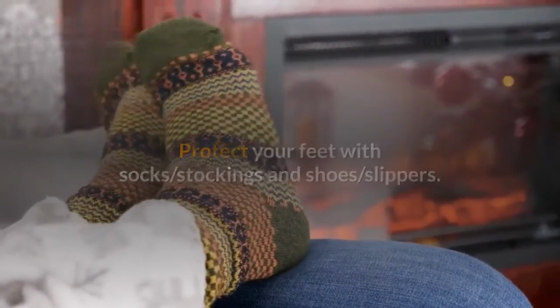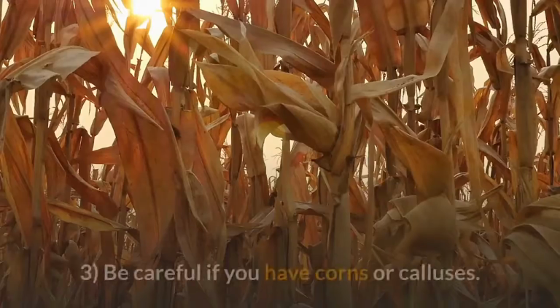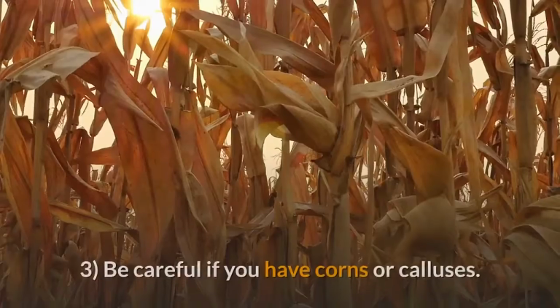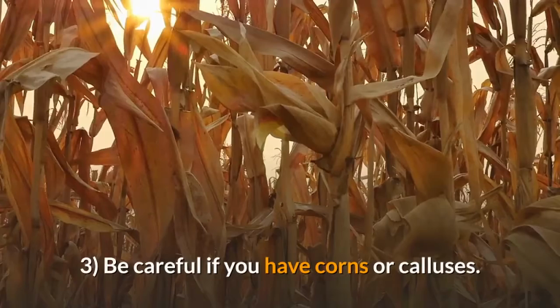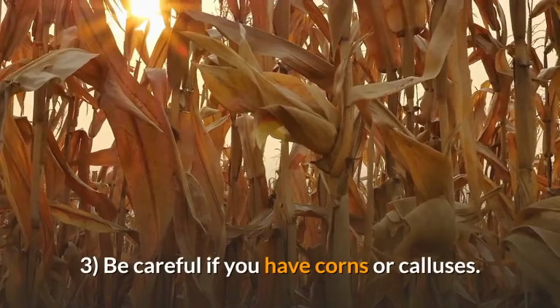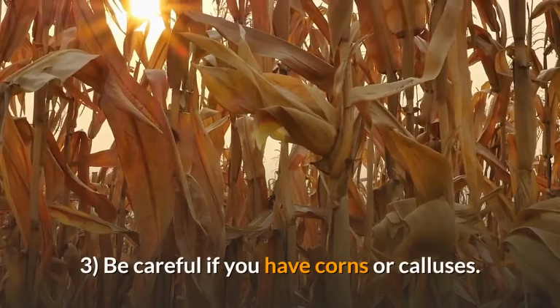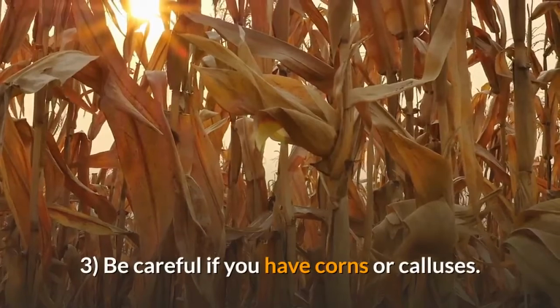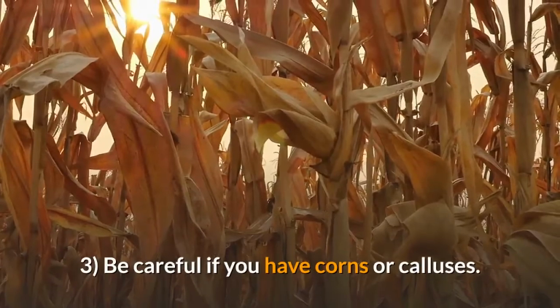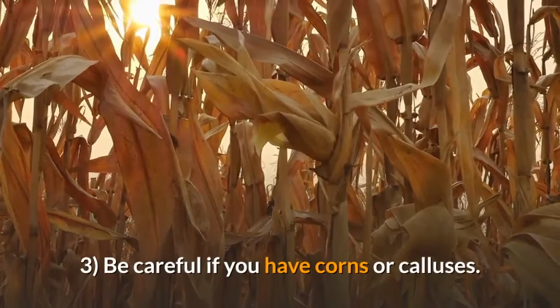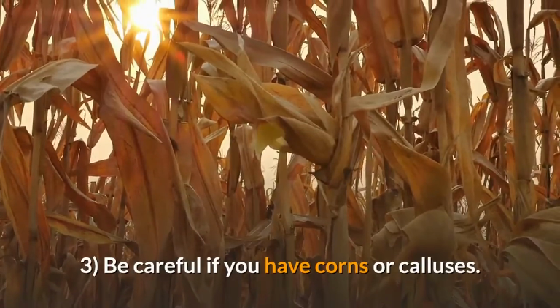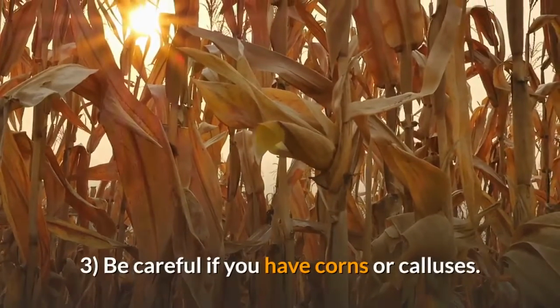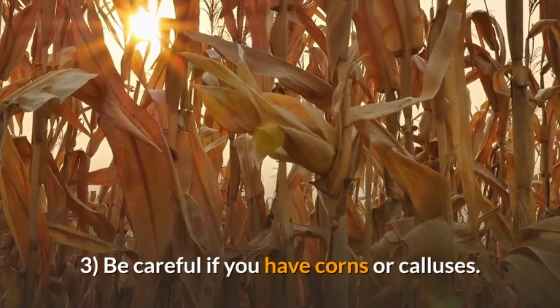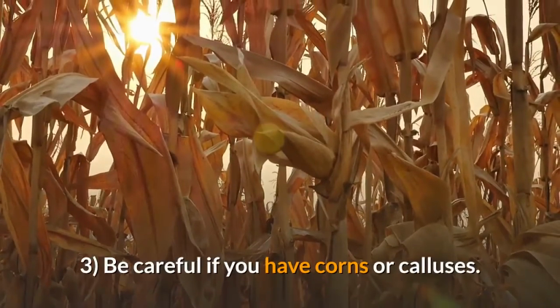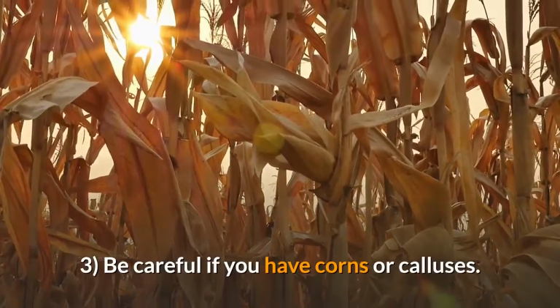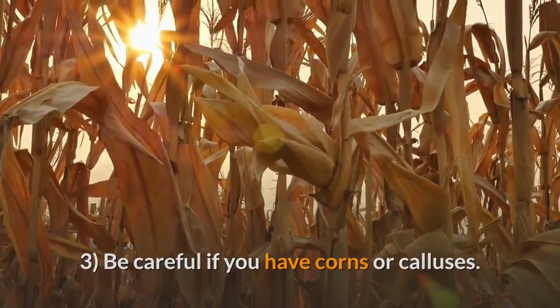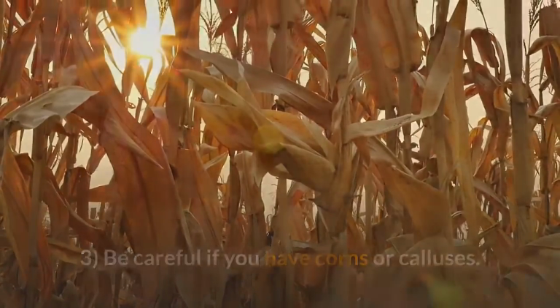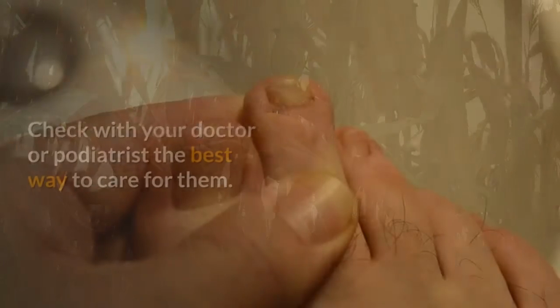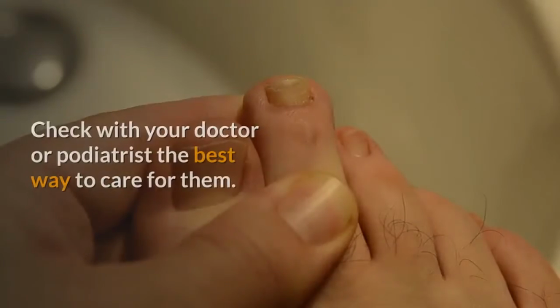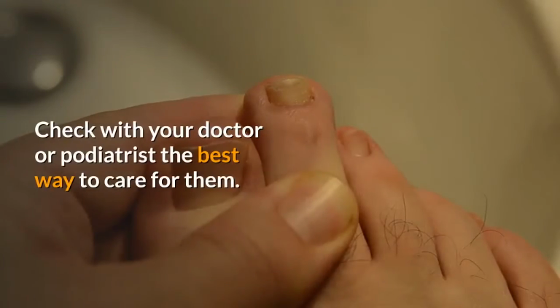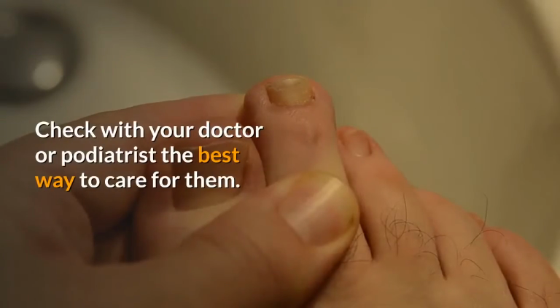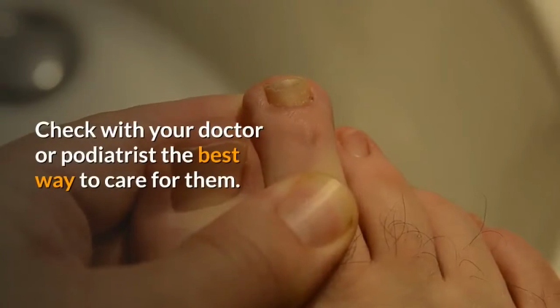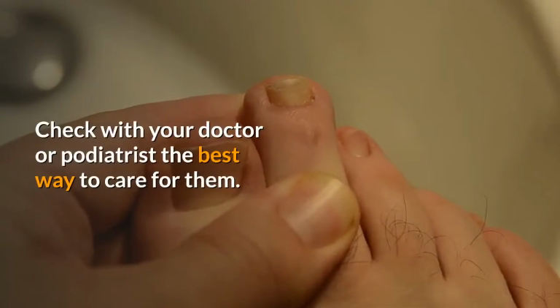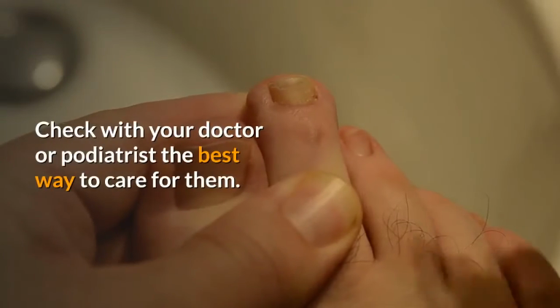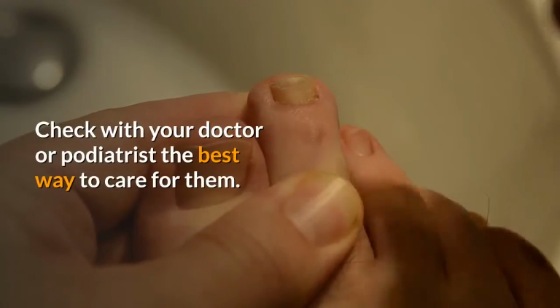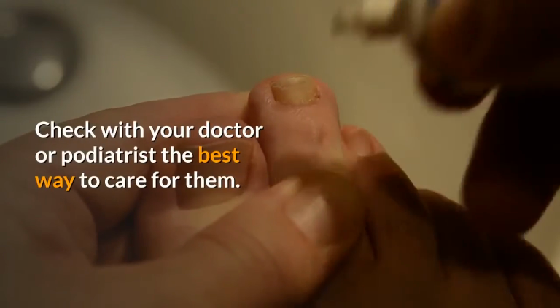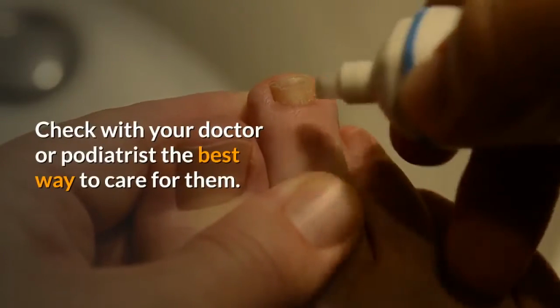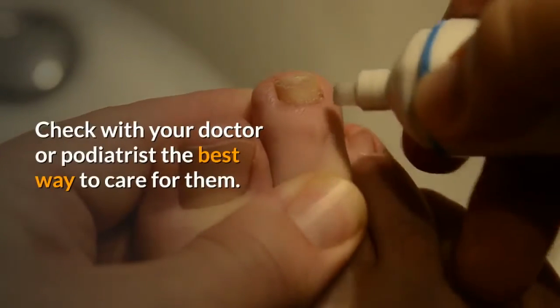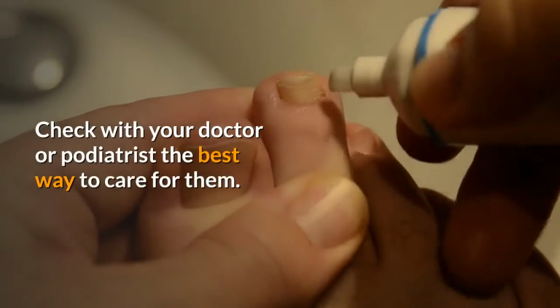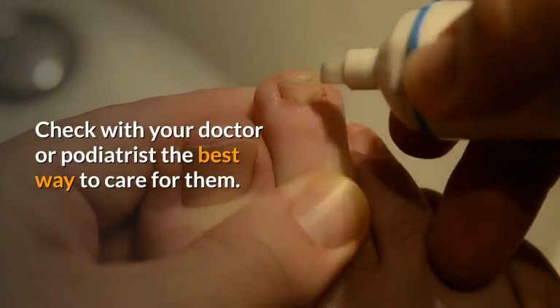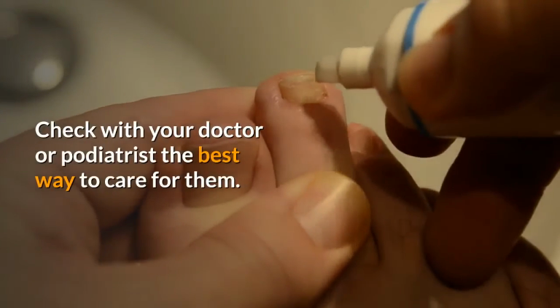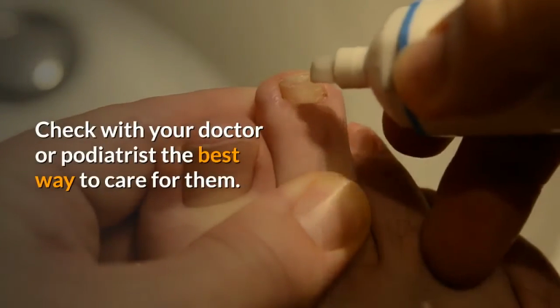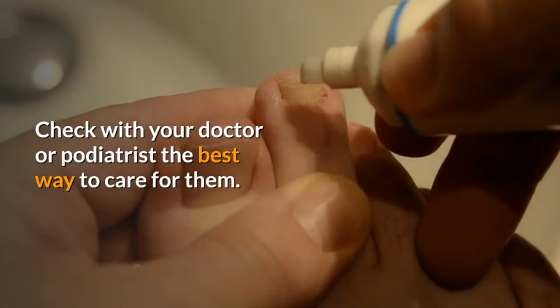3. Be careful if you have corns or calluses. Check with your doctor or podiatrist for the best way to care for them.